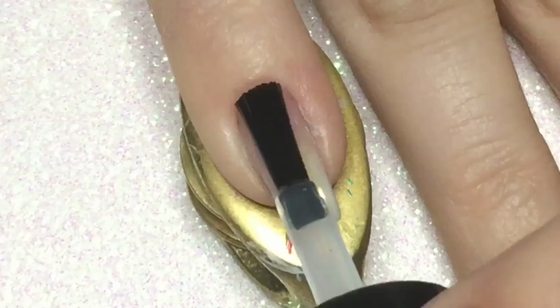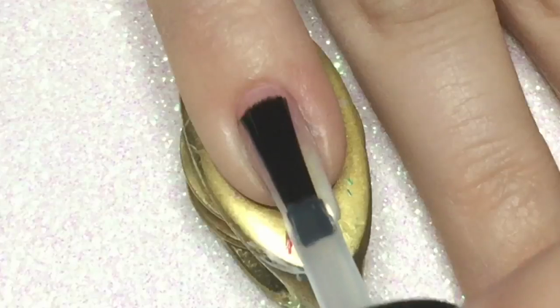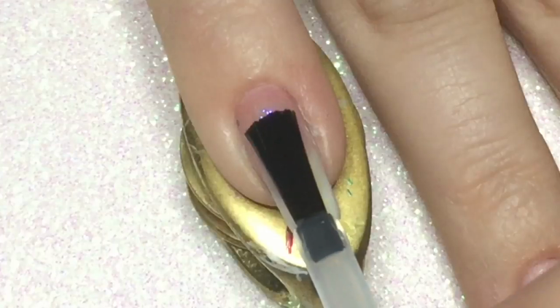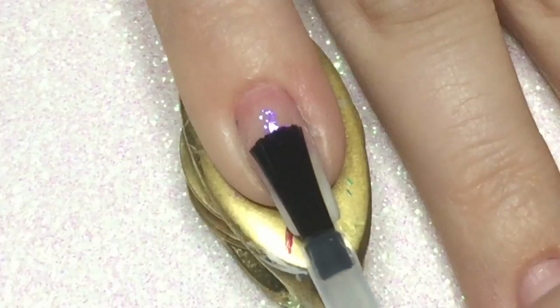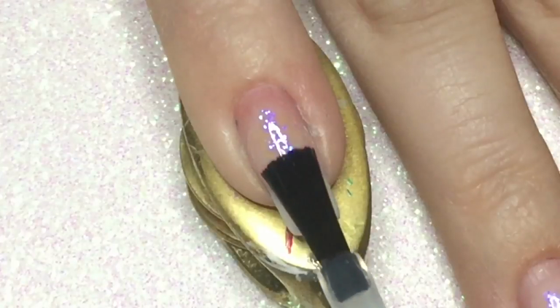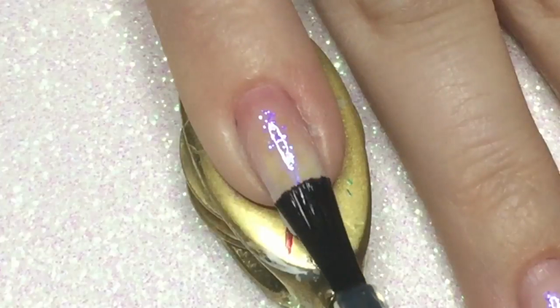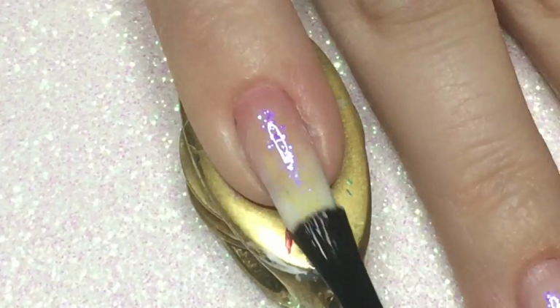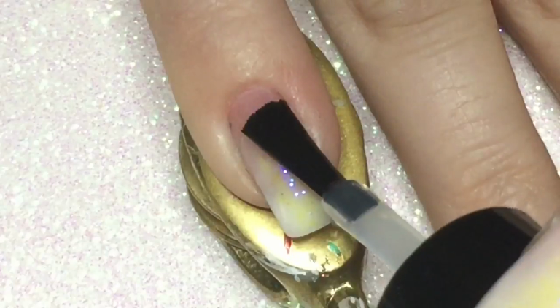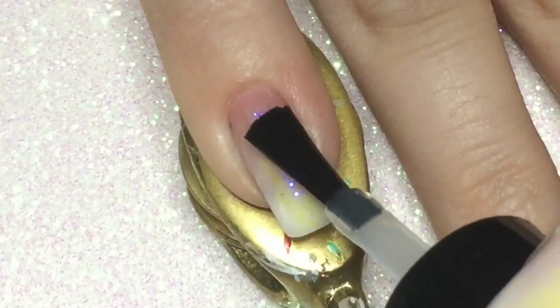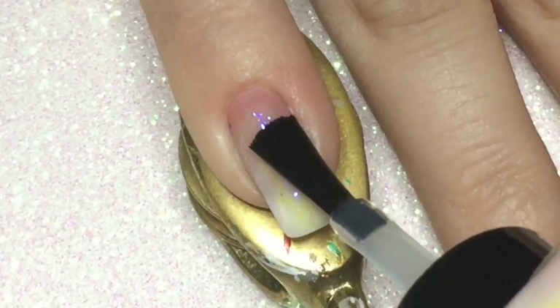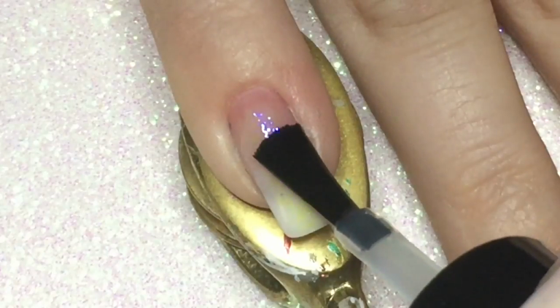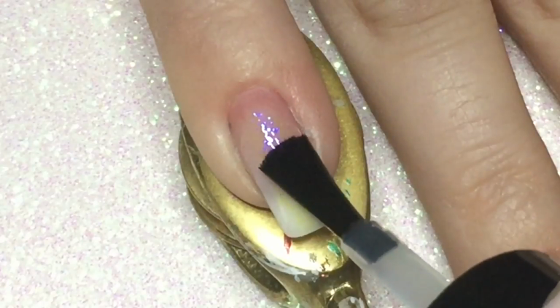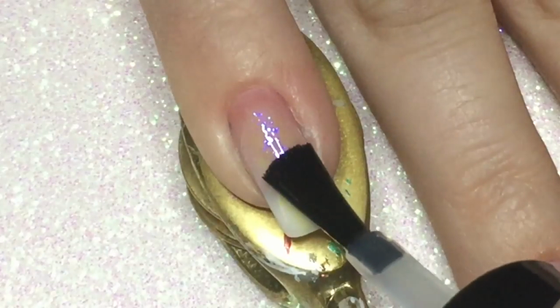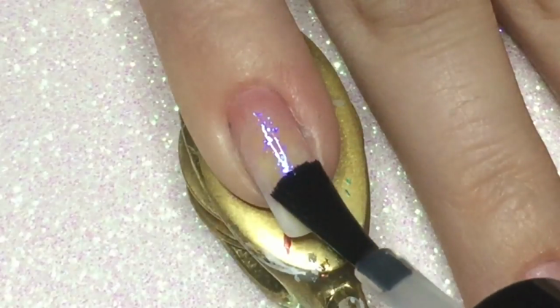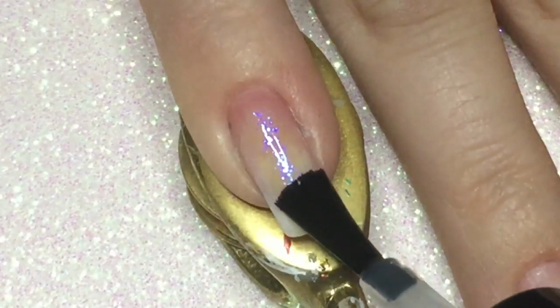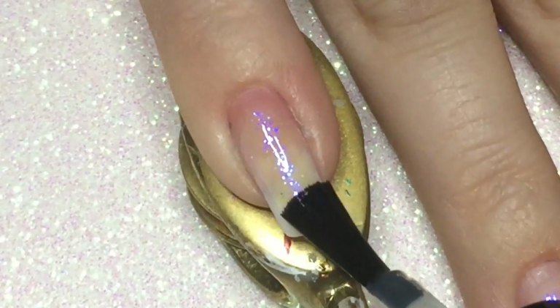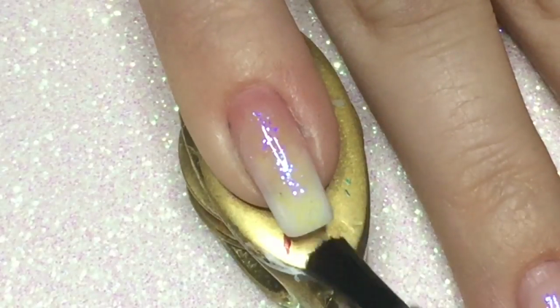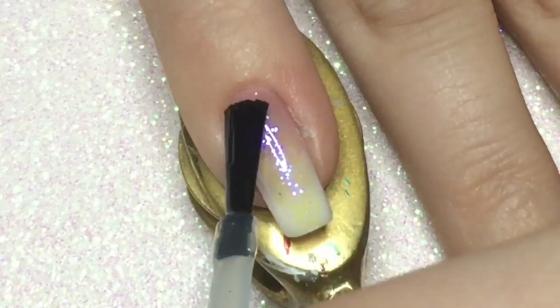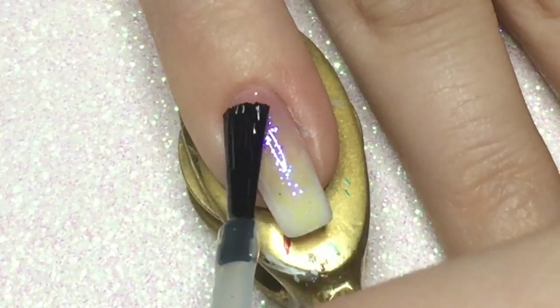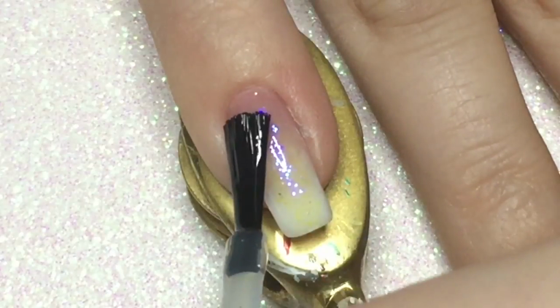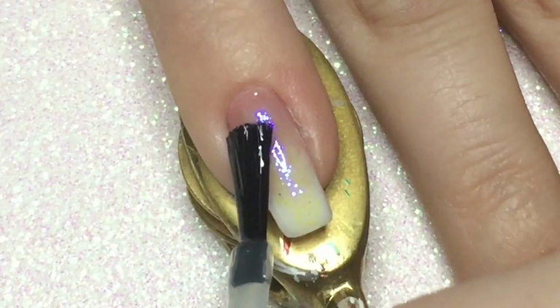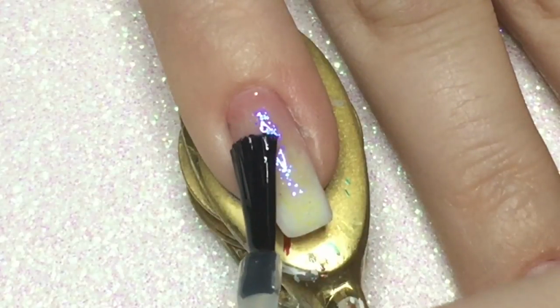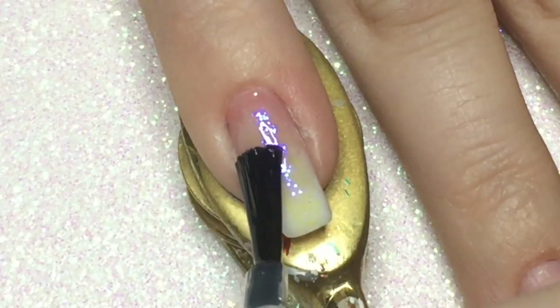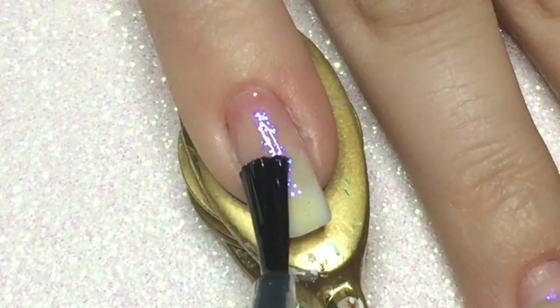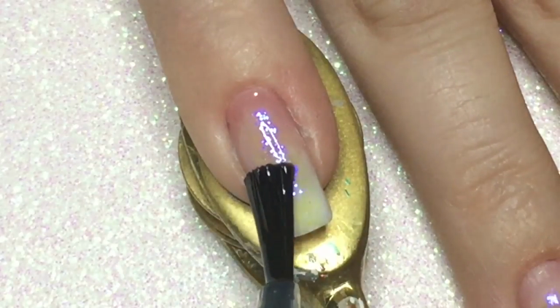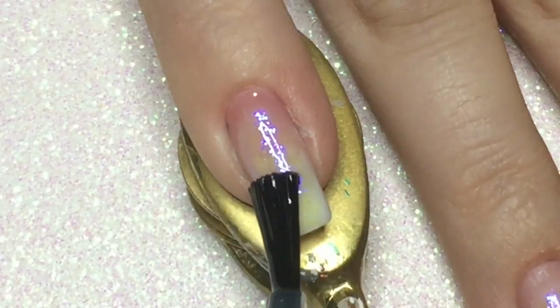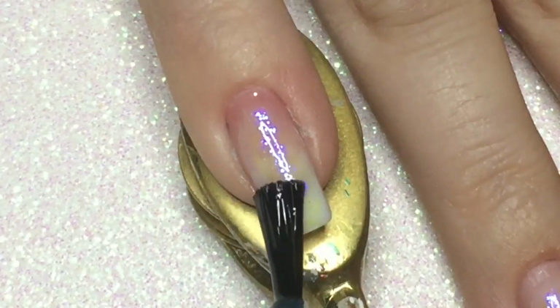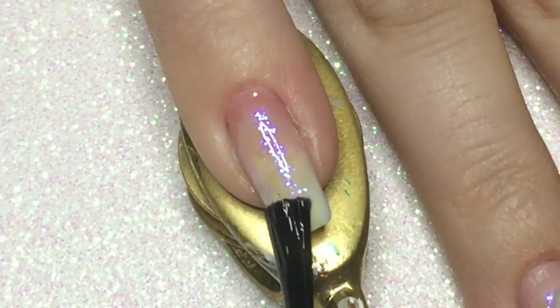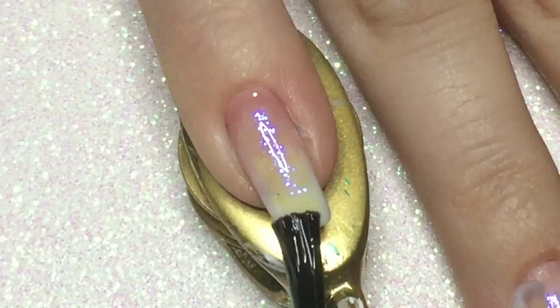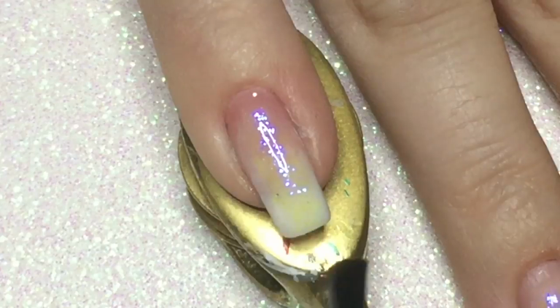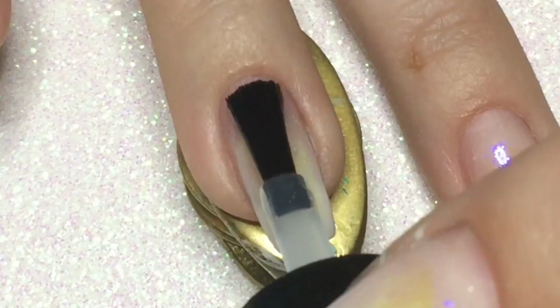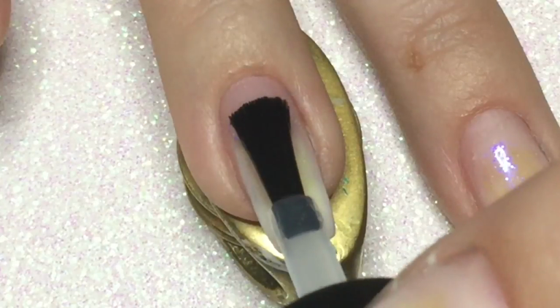As usual, I am starting off with a peel-off base coat, and I am using UNd Ready for Takeoff.